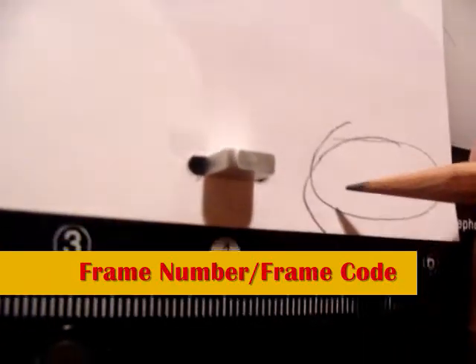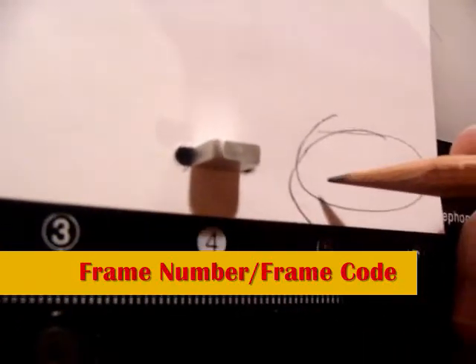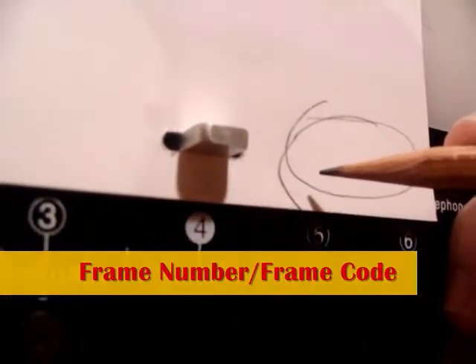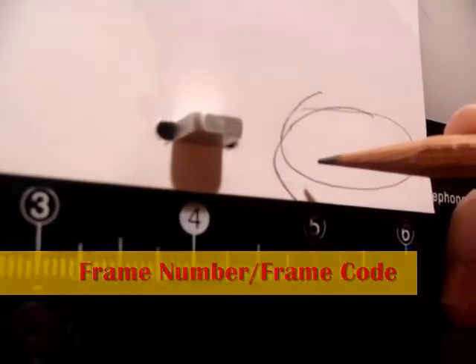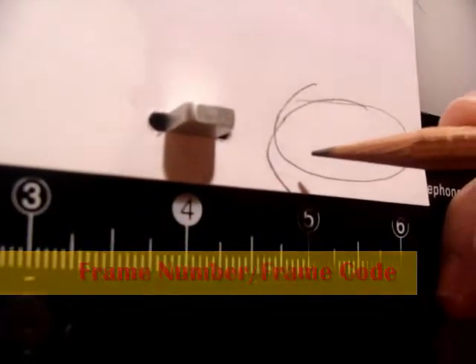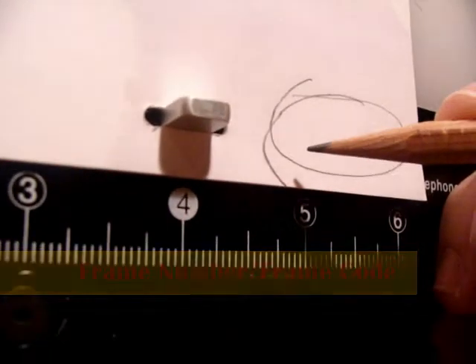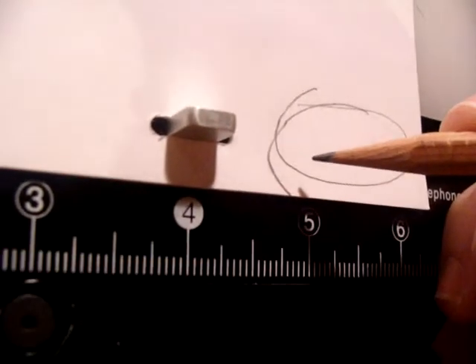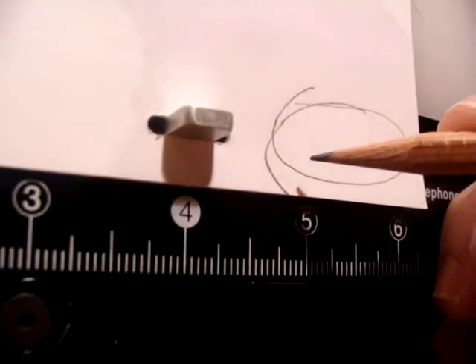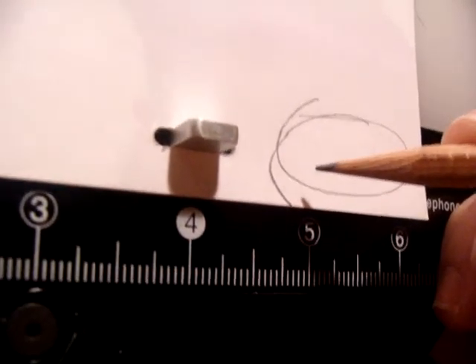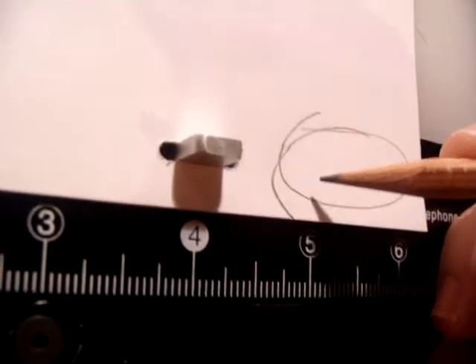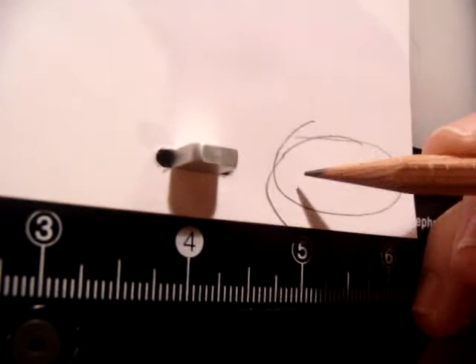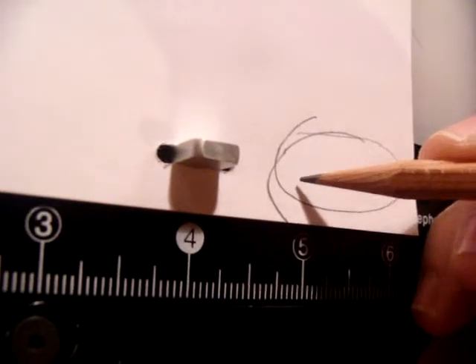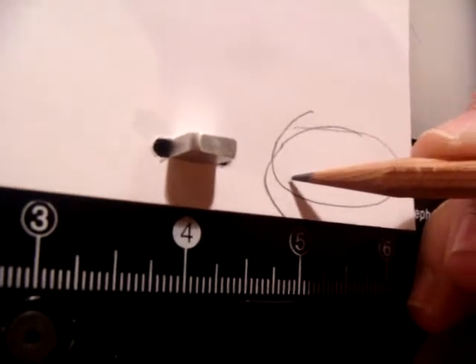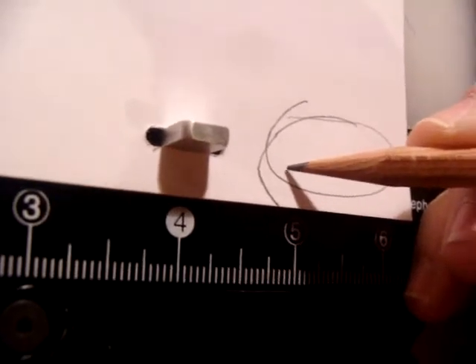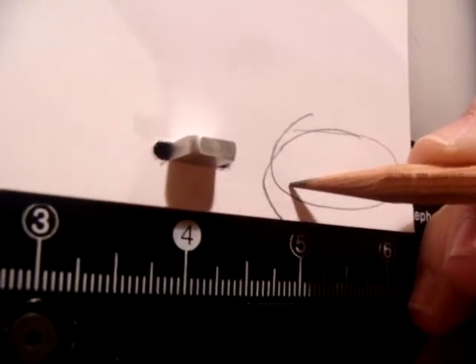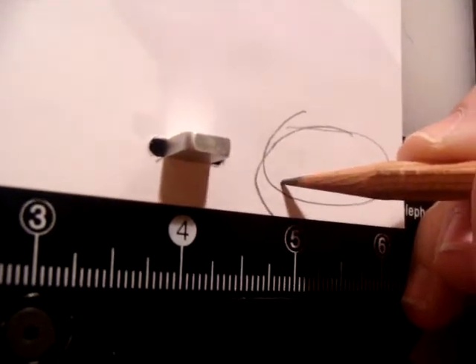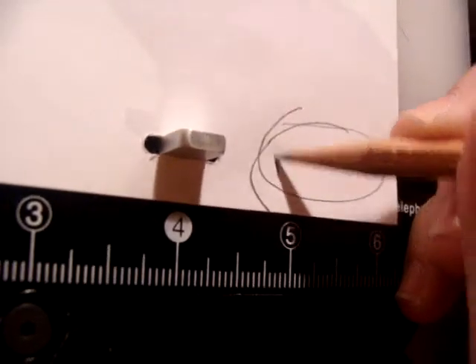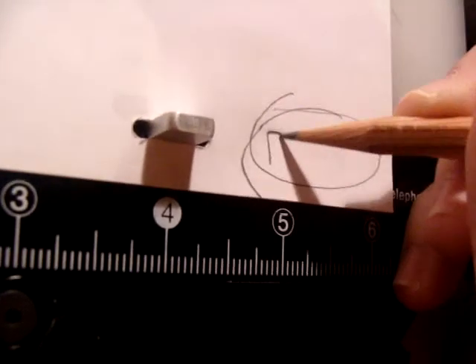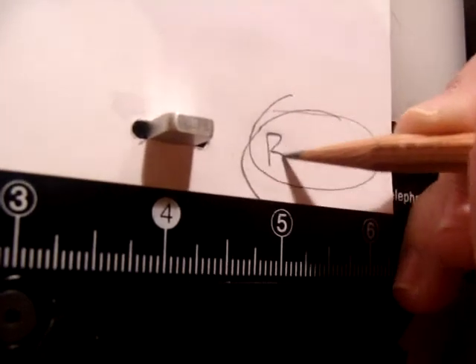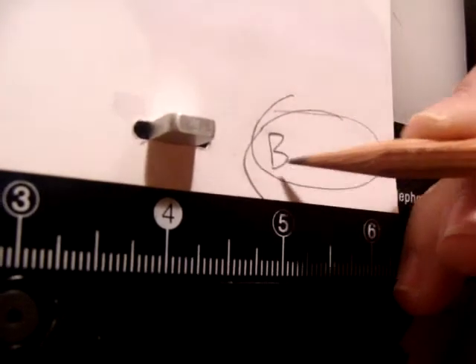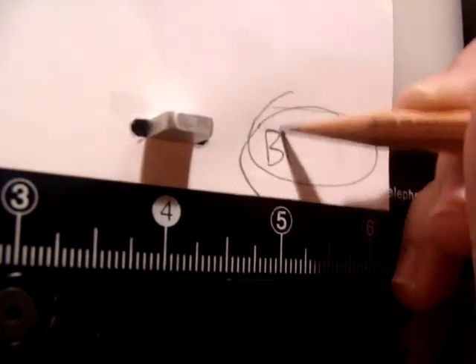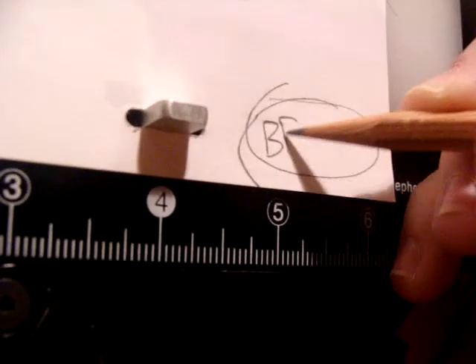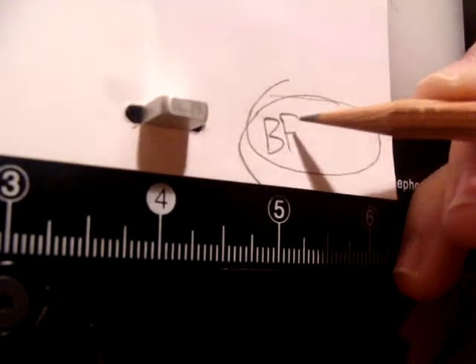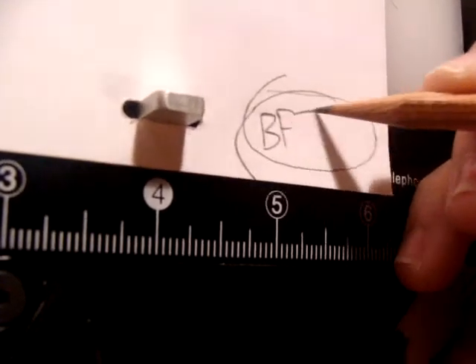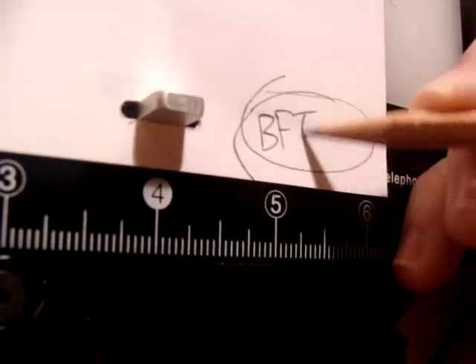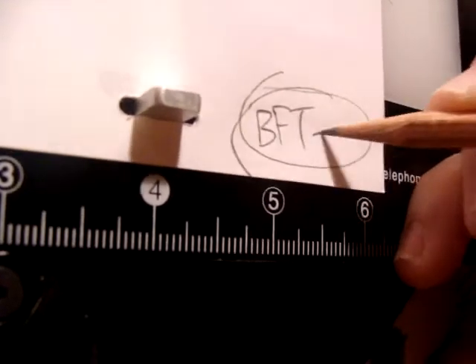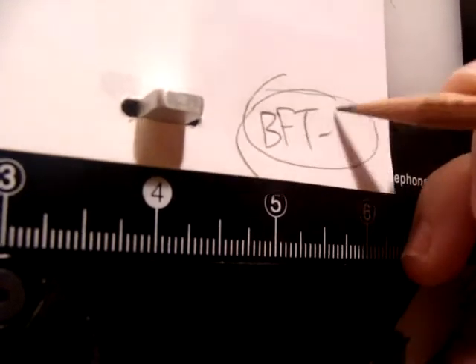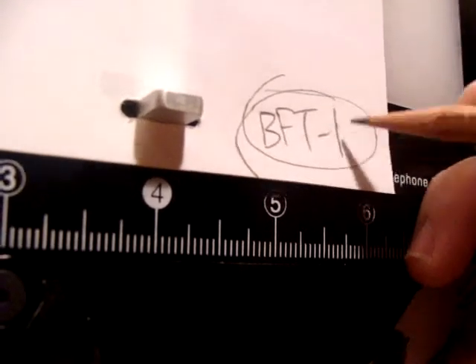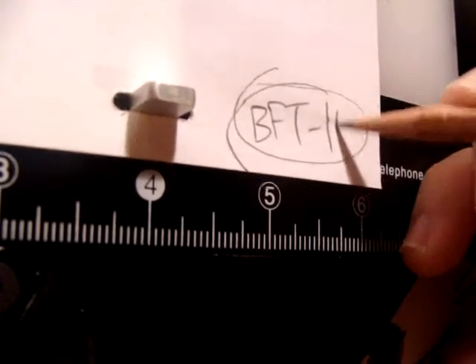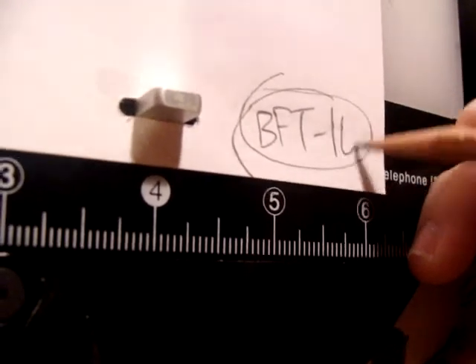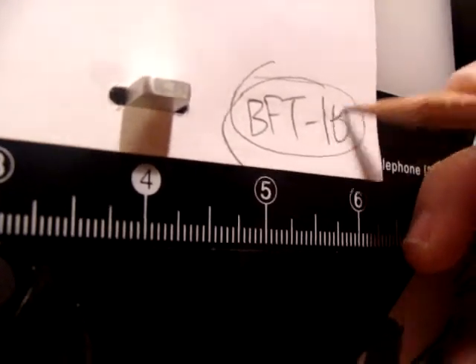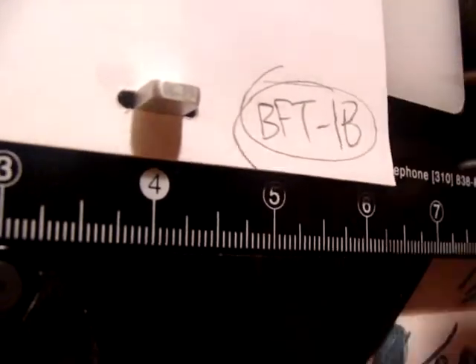Like in the Vanity Facial Take, I write BFT1B.